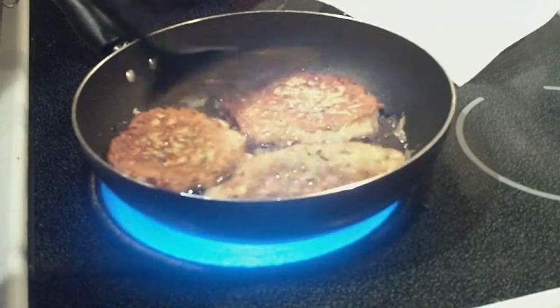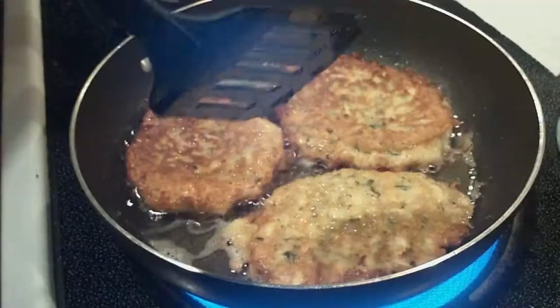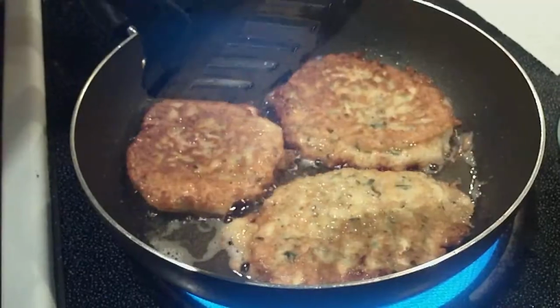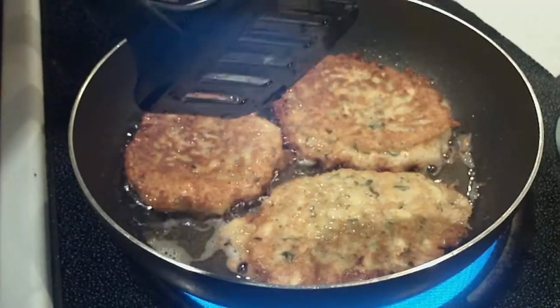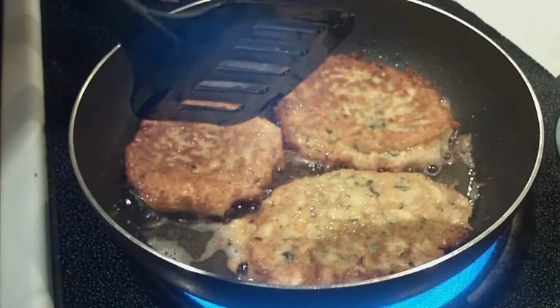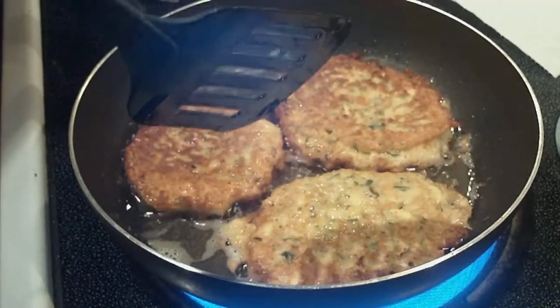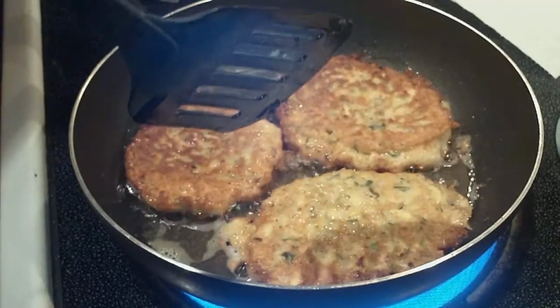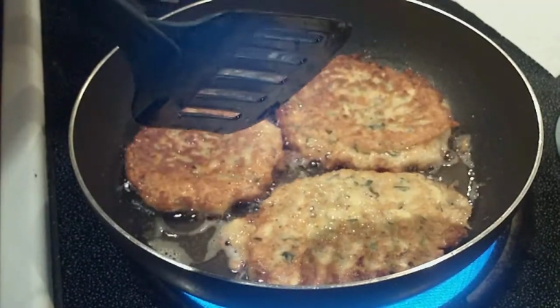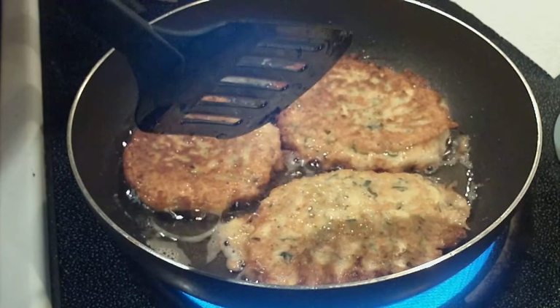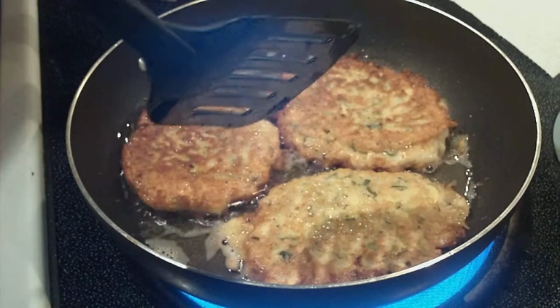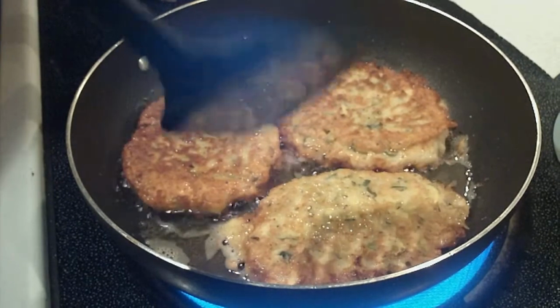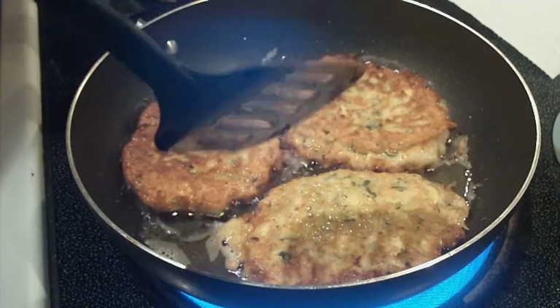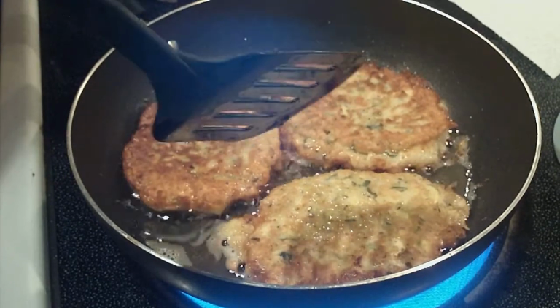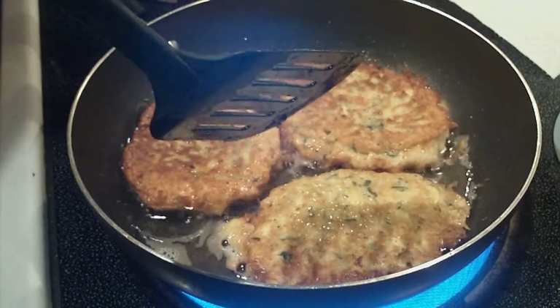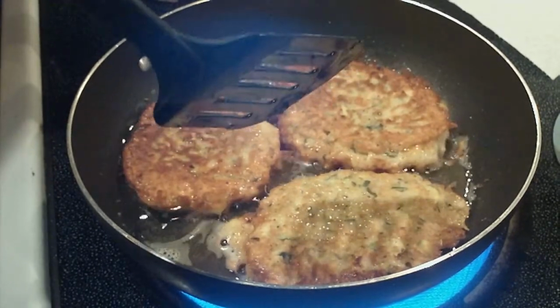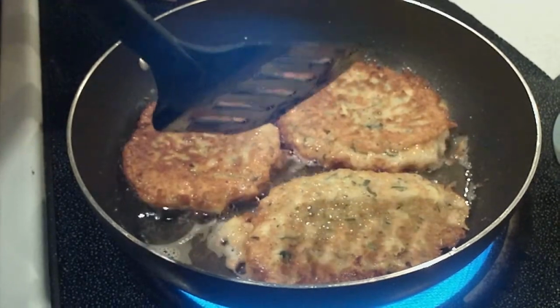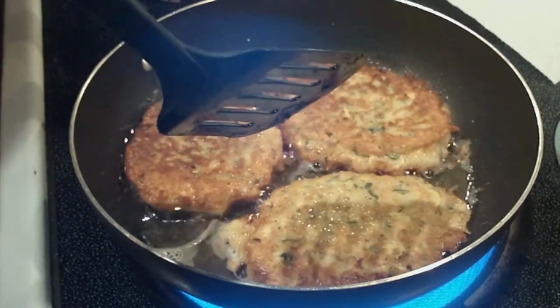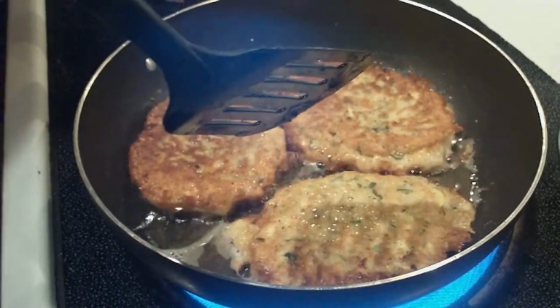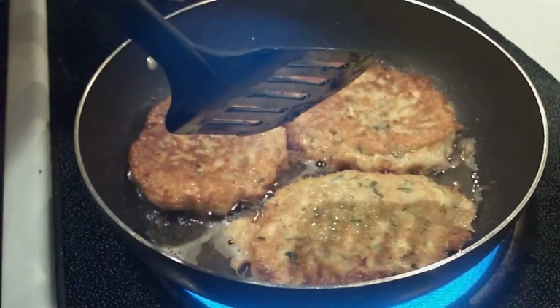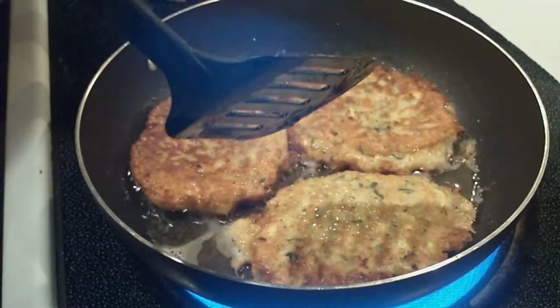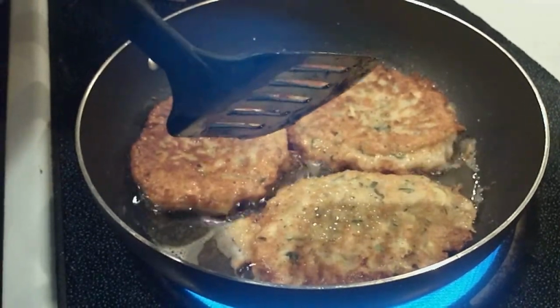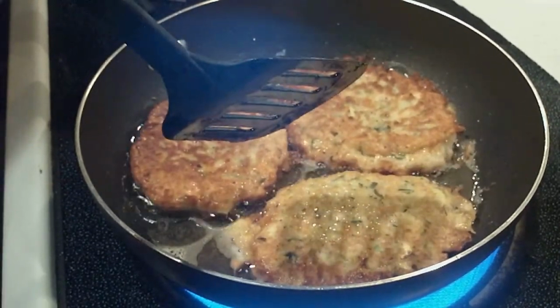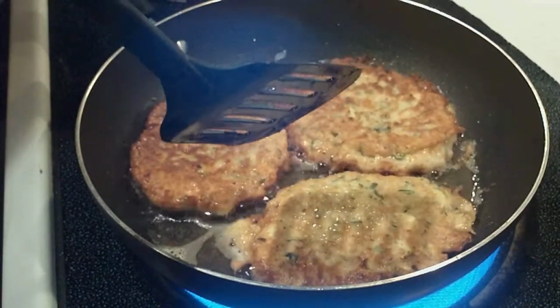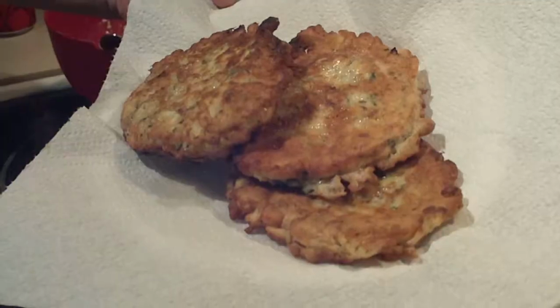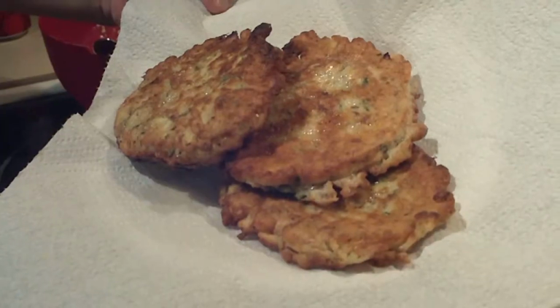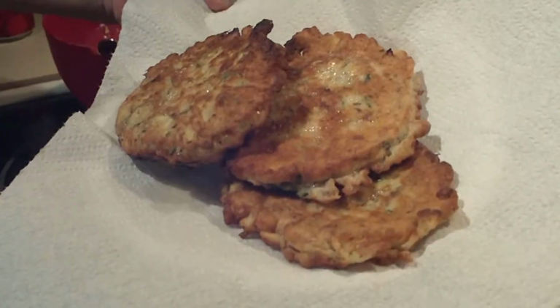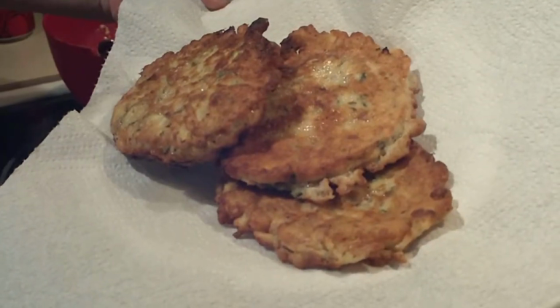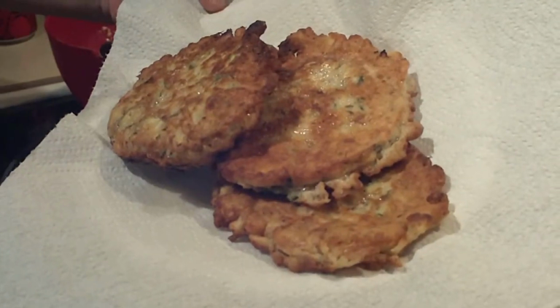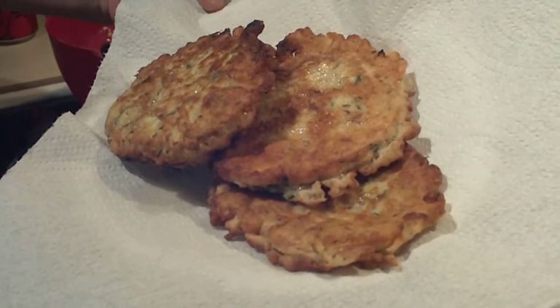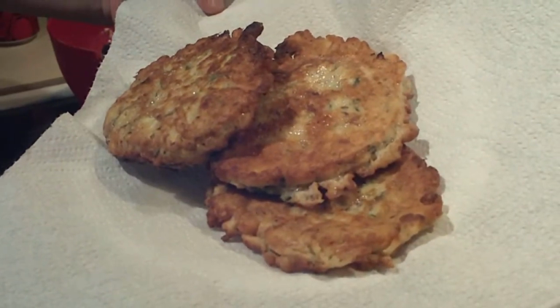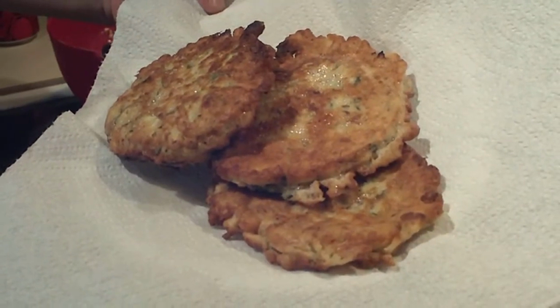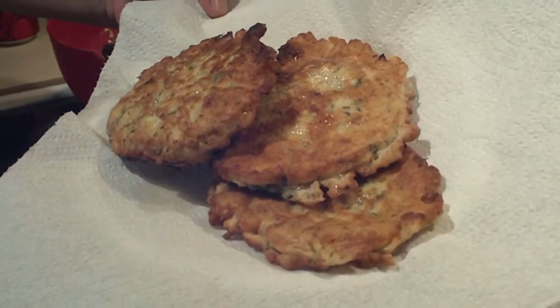That smells good. You can smell that zucchini in there and the lemon and everything. Can't wait to try these out. That looks good guys. Gotta try these out.